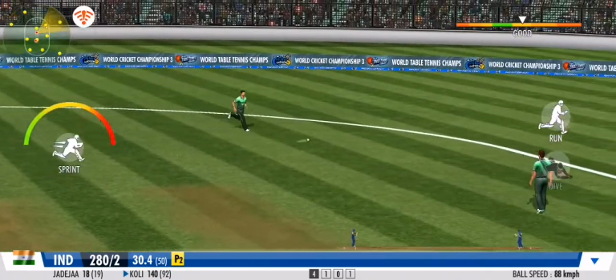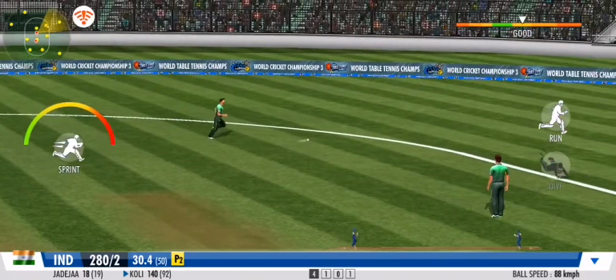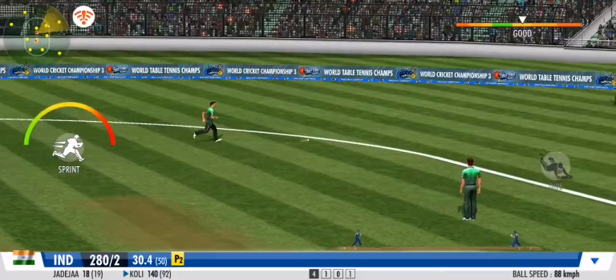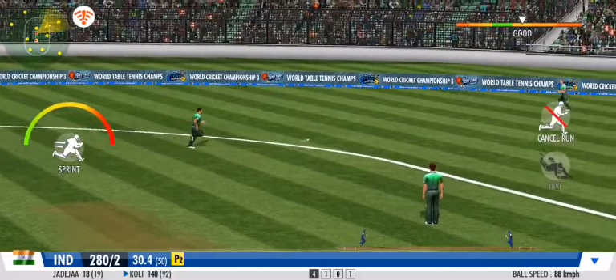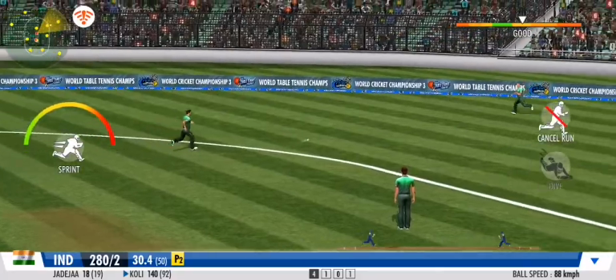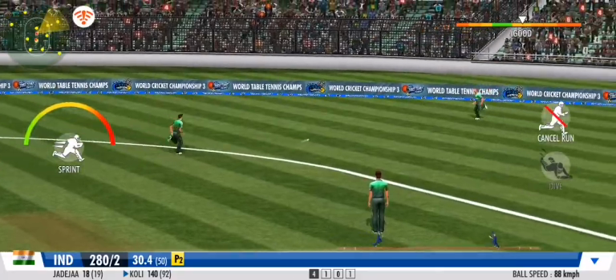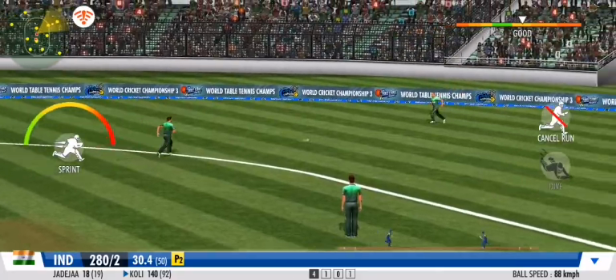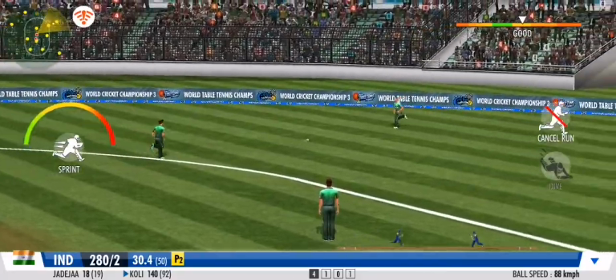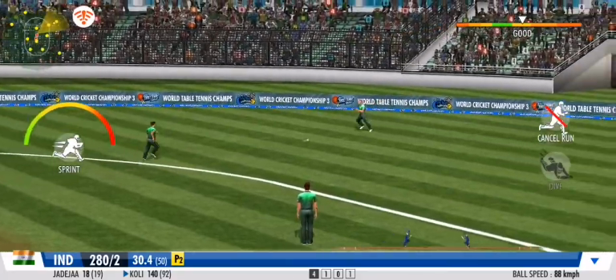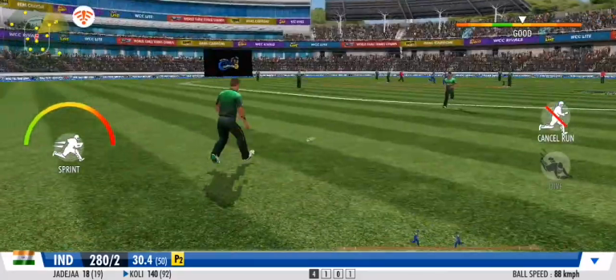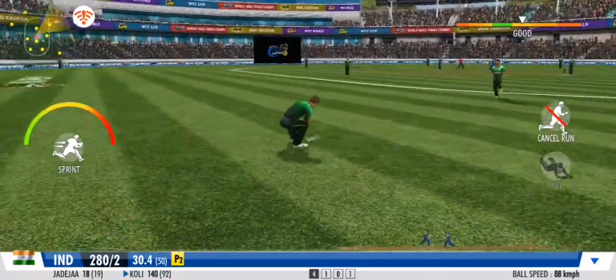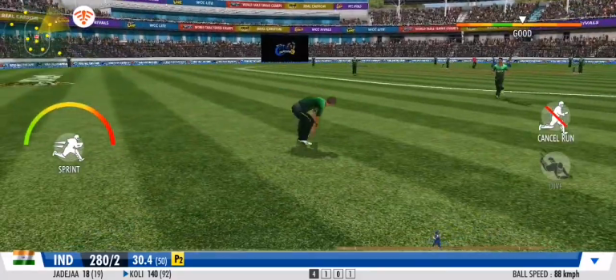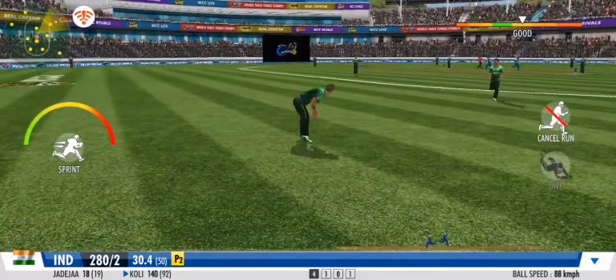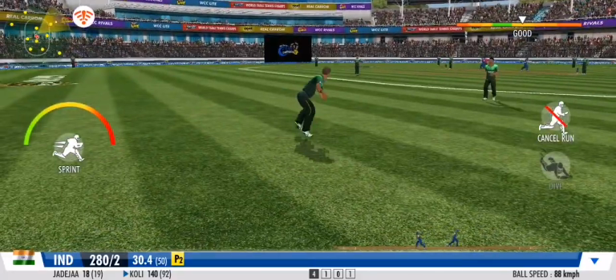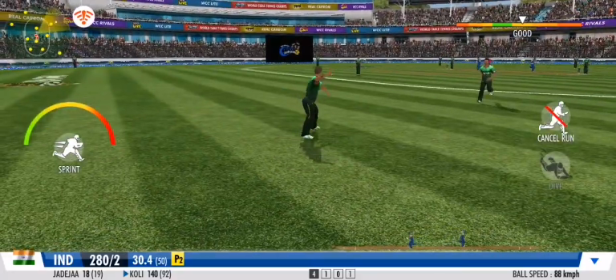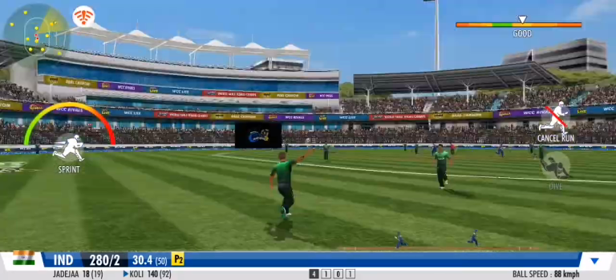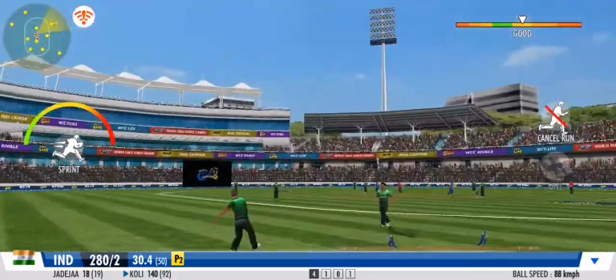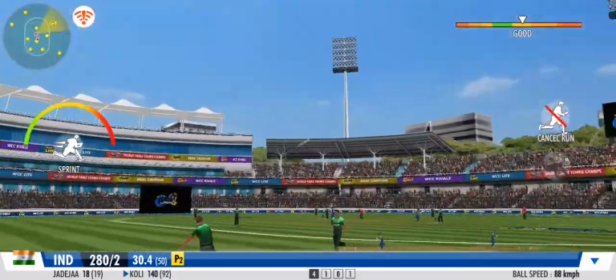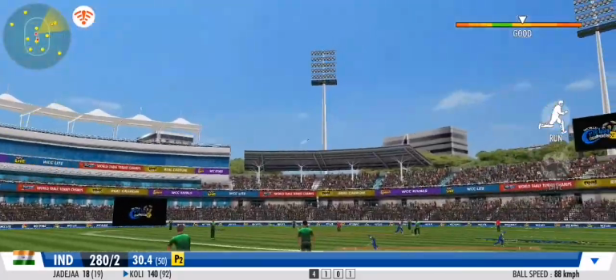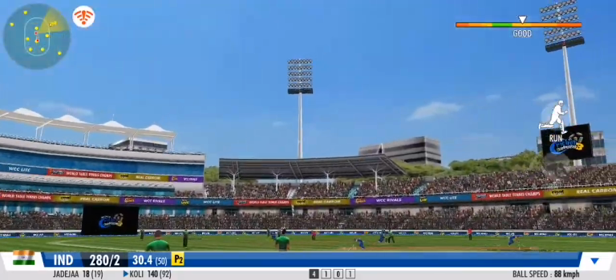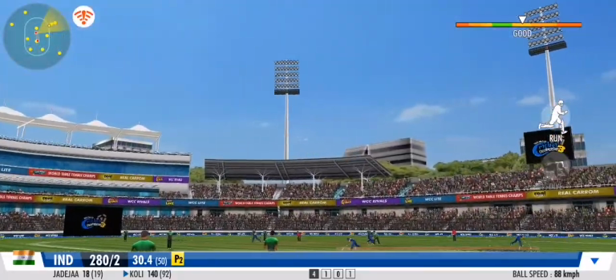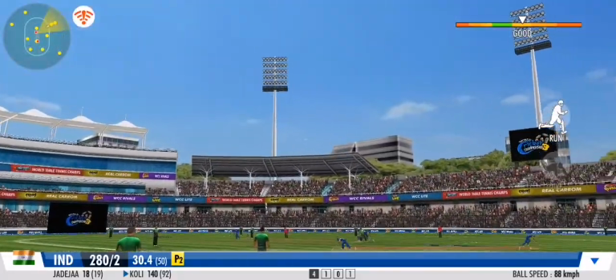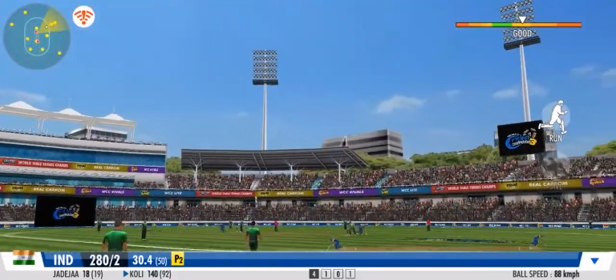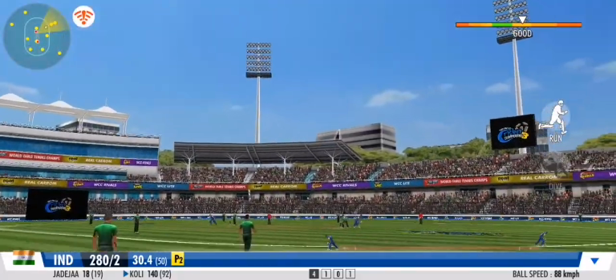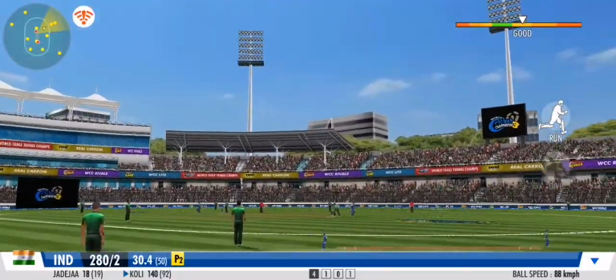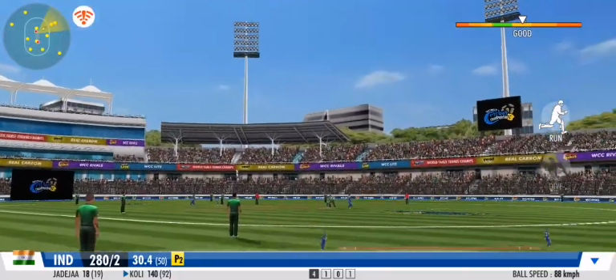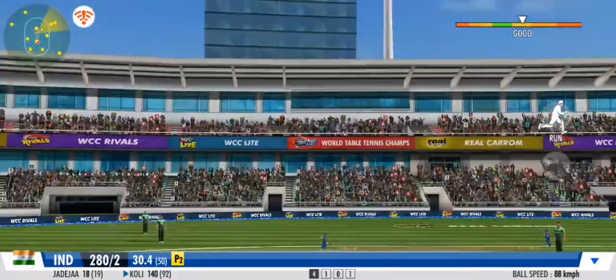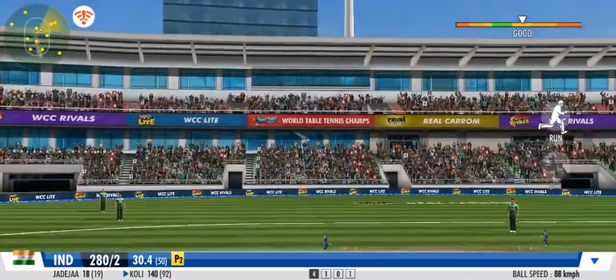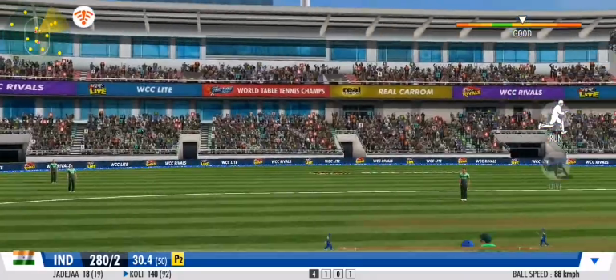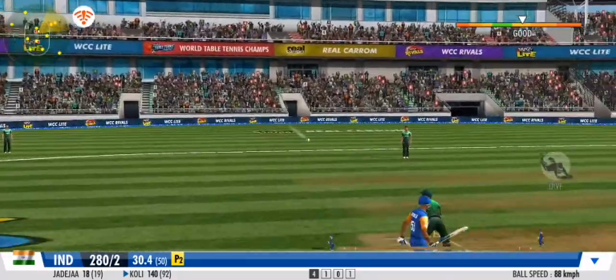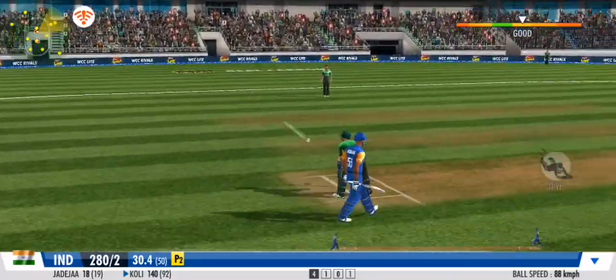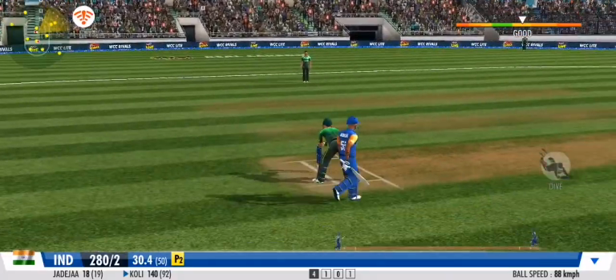Run, run, run! A very good effort between the wickets.